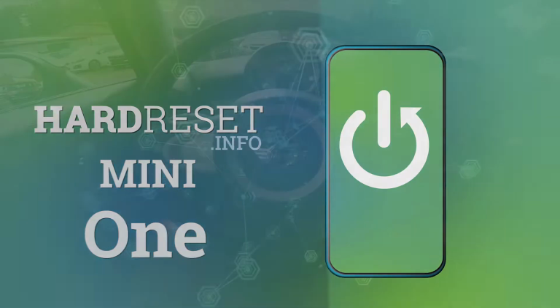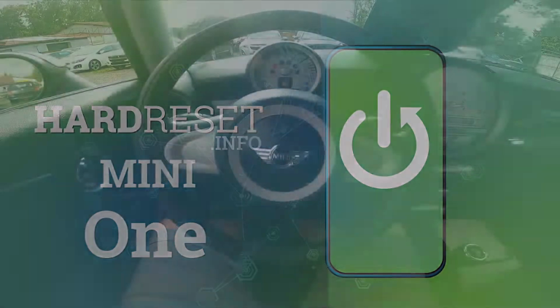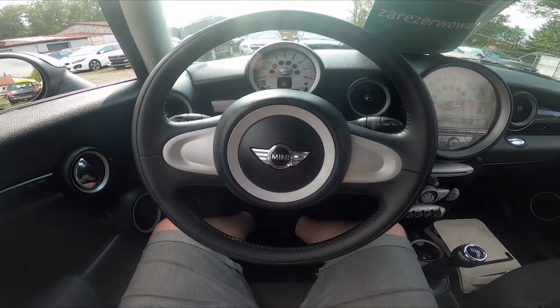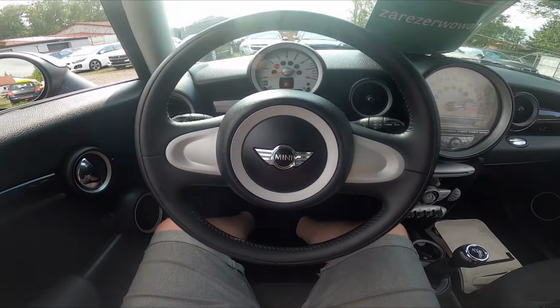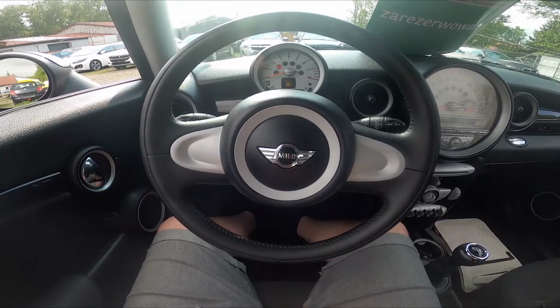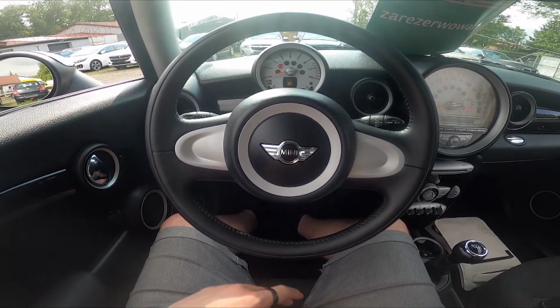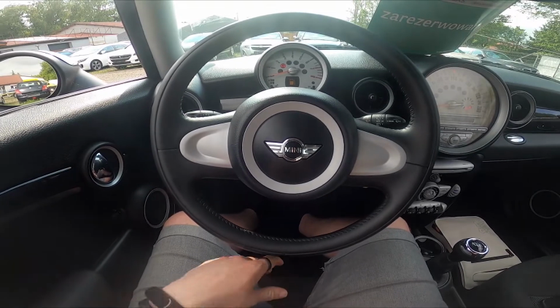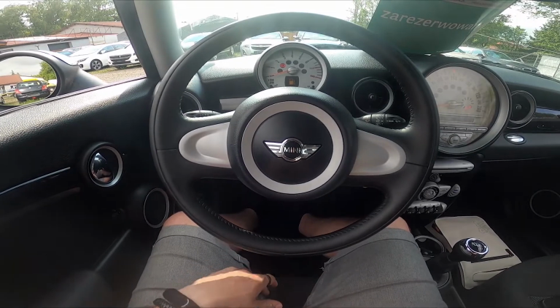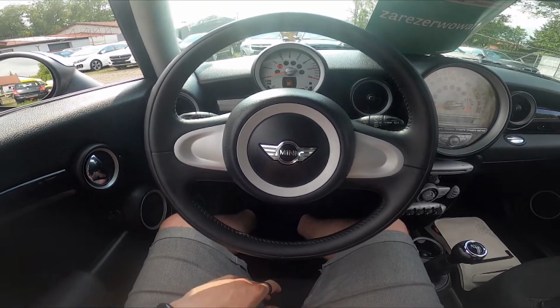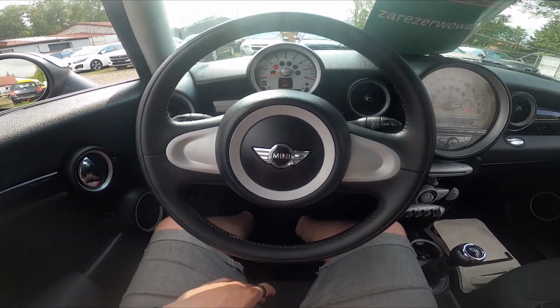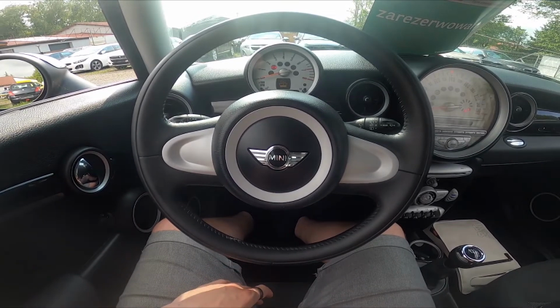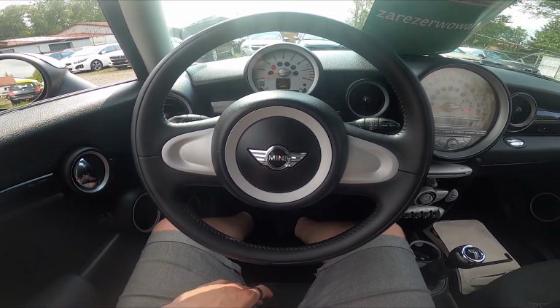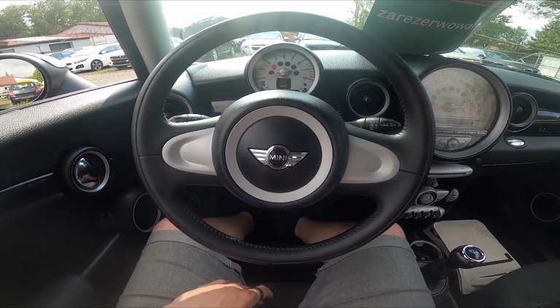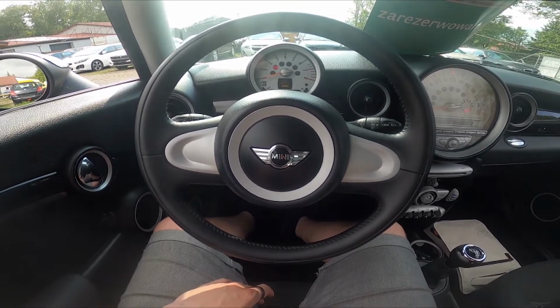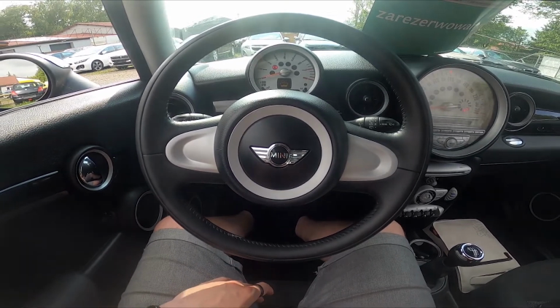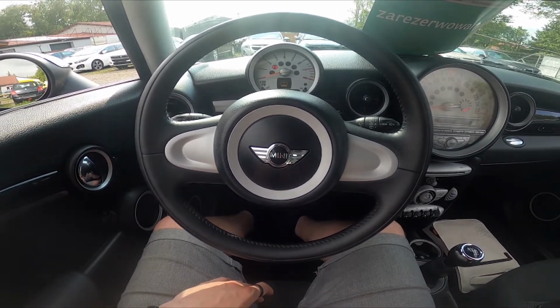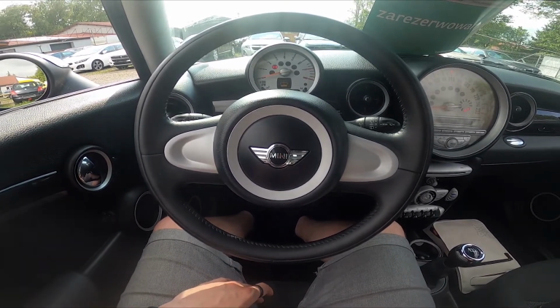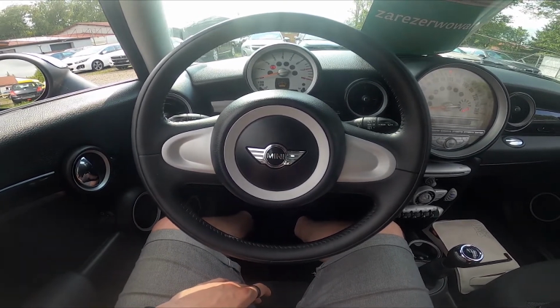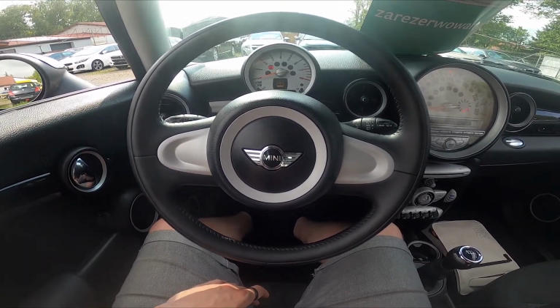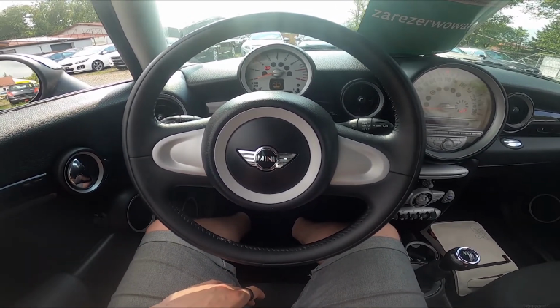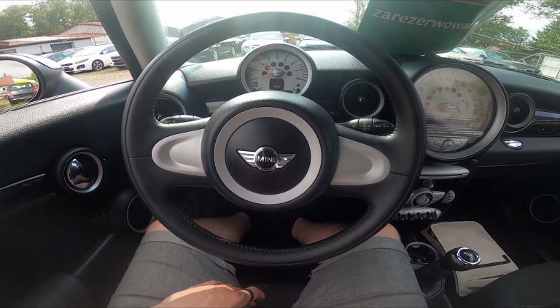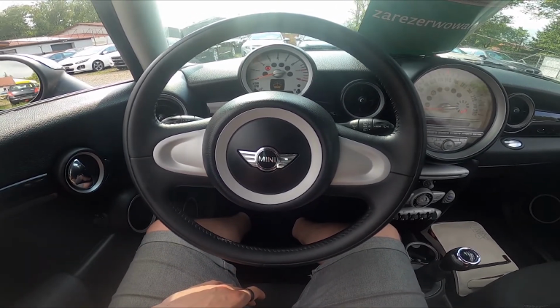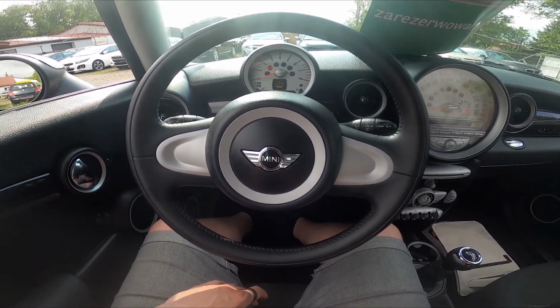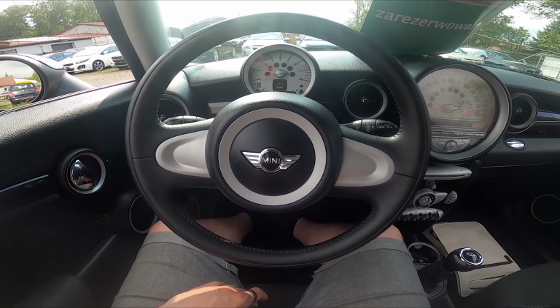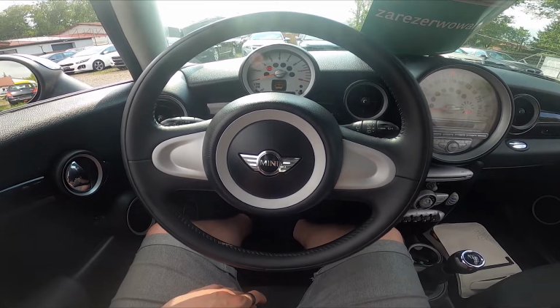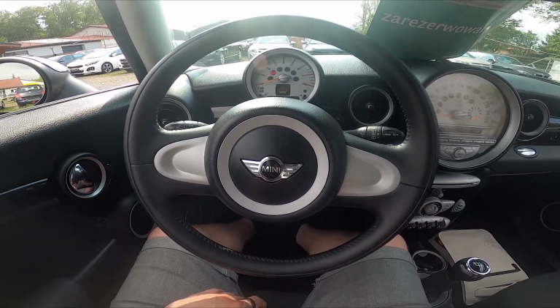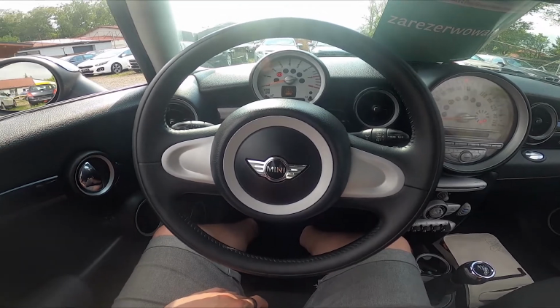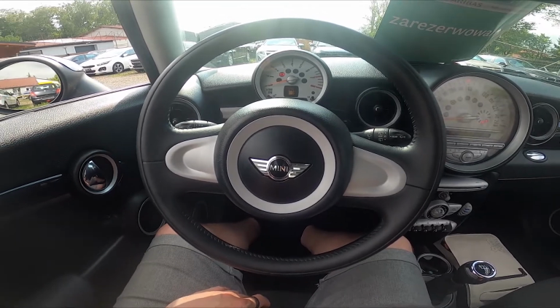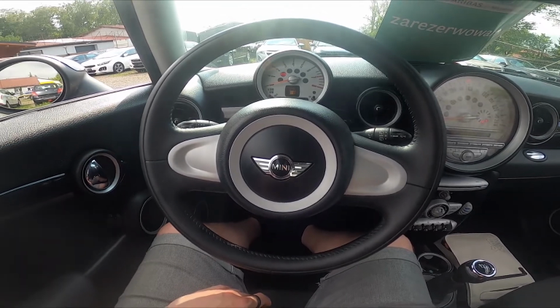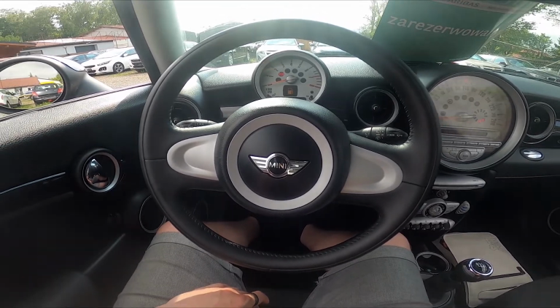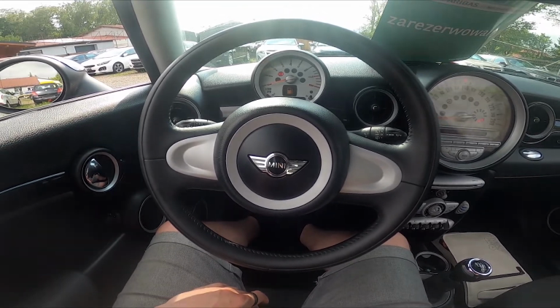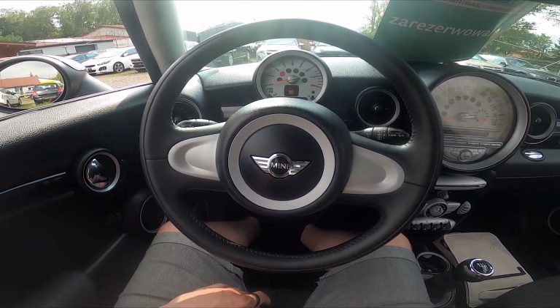Hello, today I'm in a Mini Cooper 1. In this video I'll show you how to enable and disable traction control.